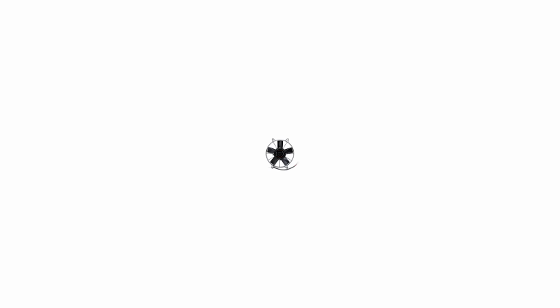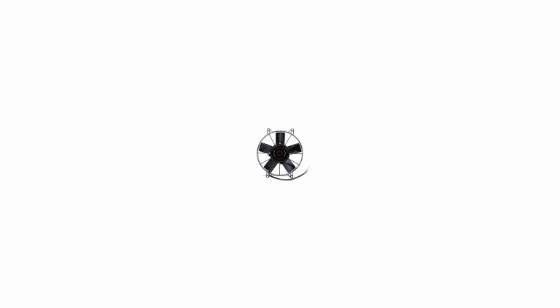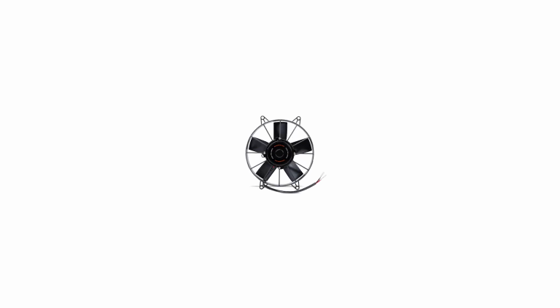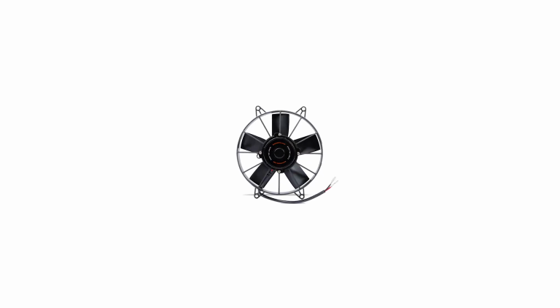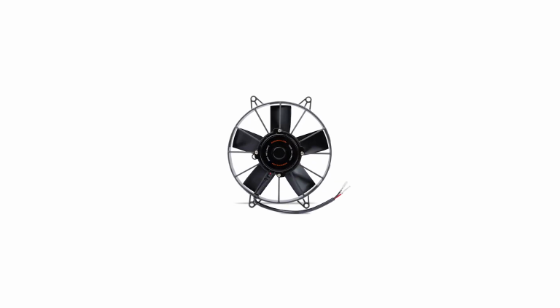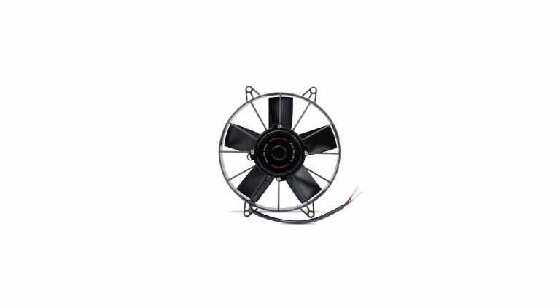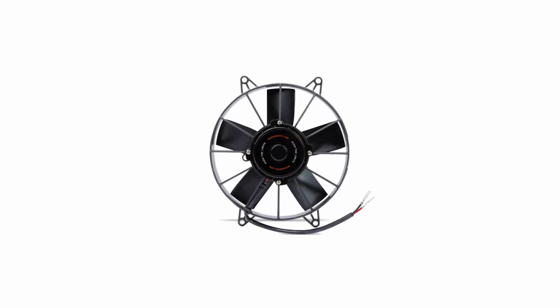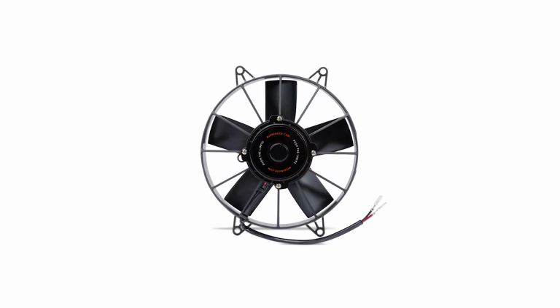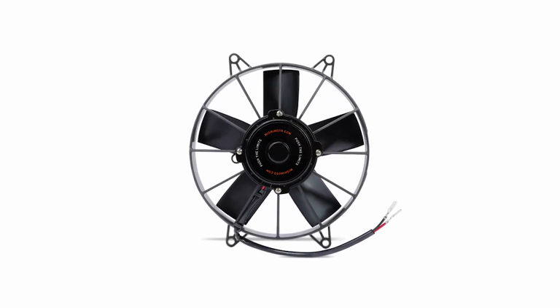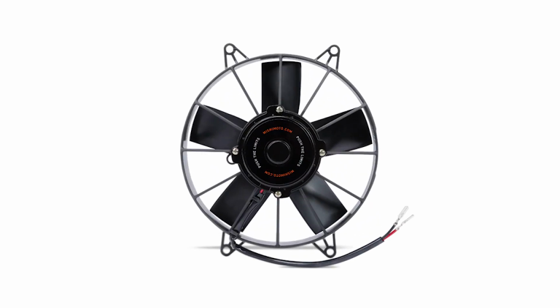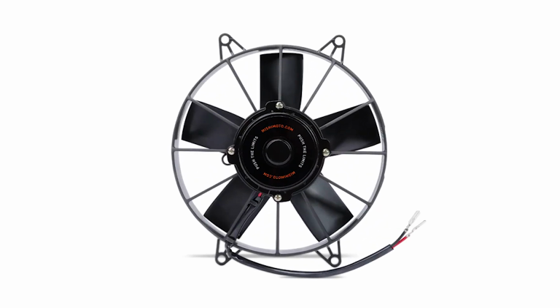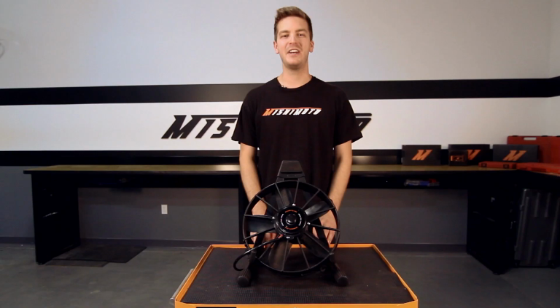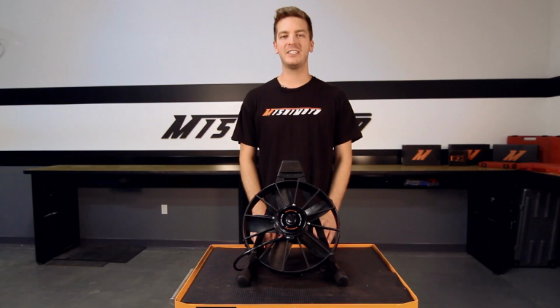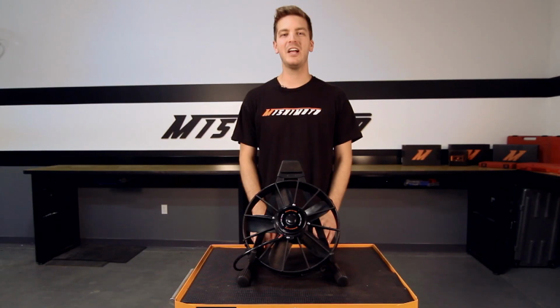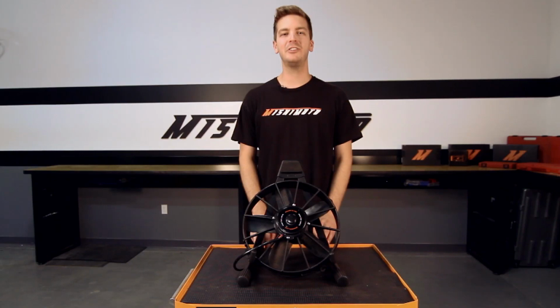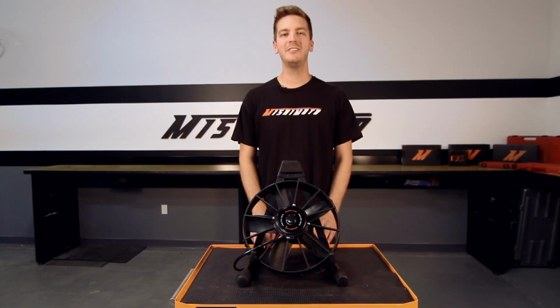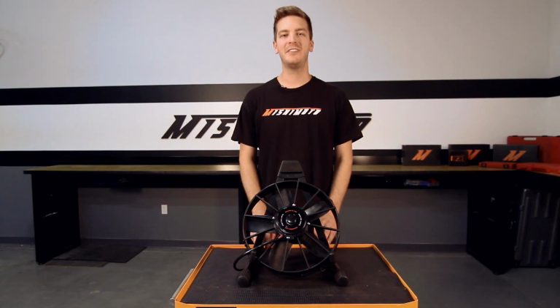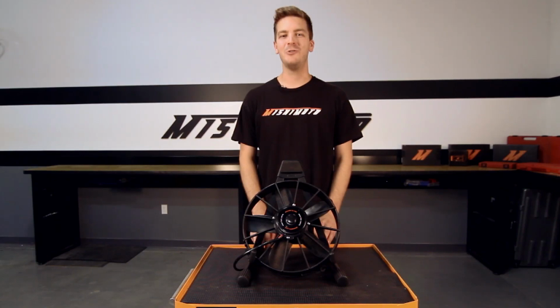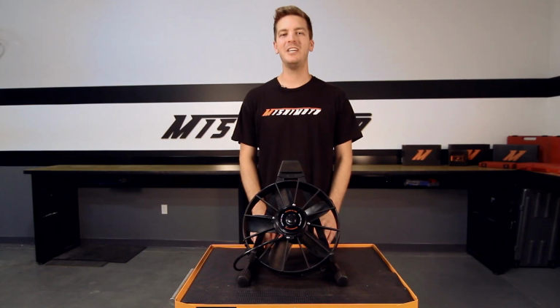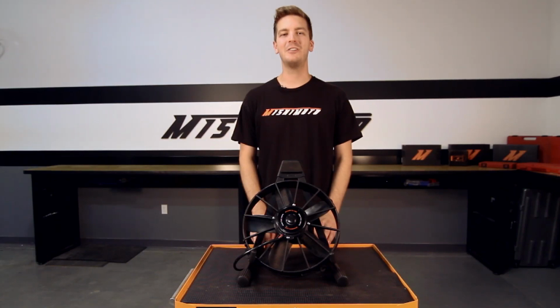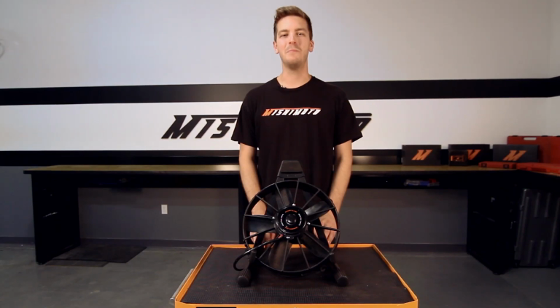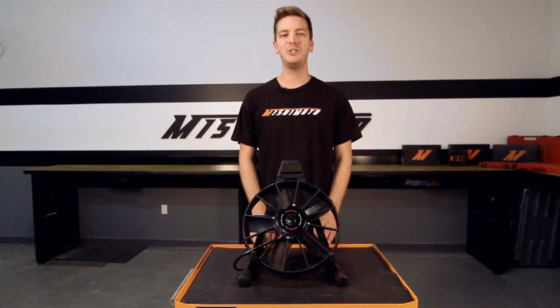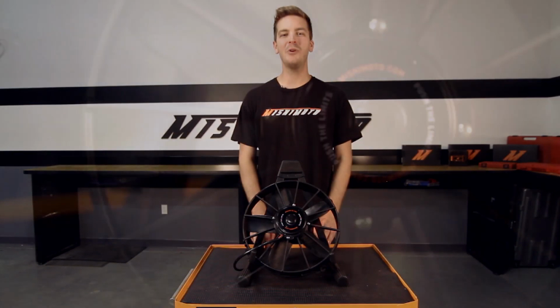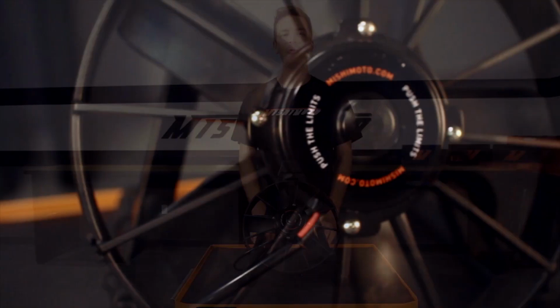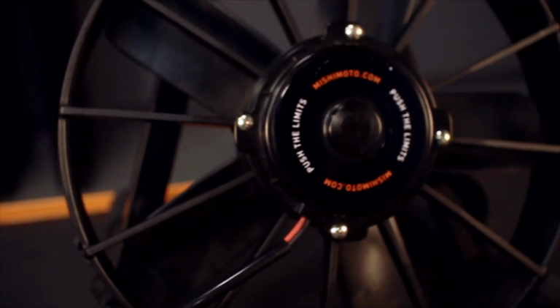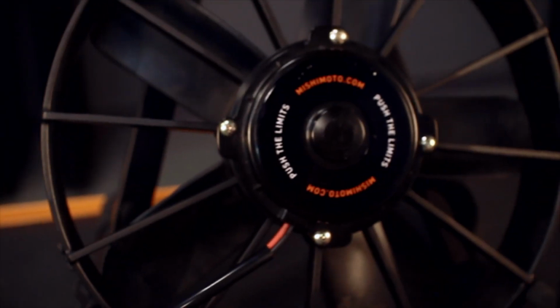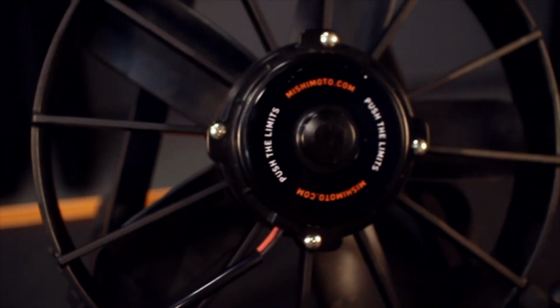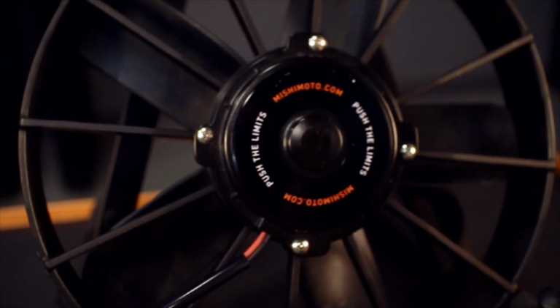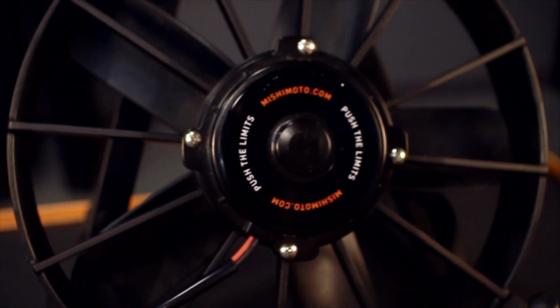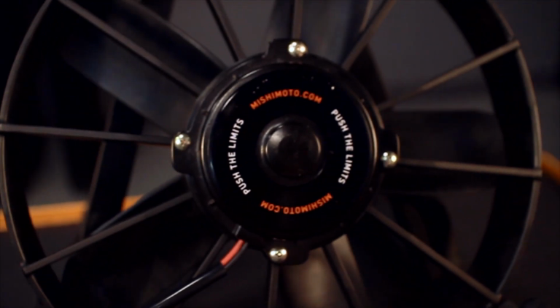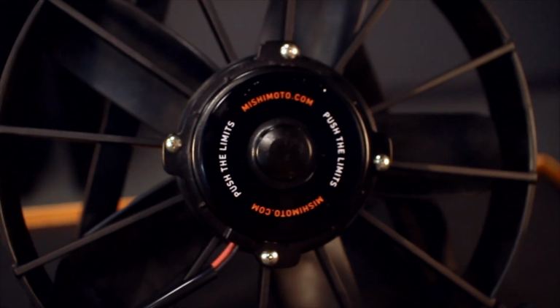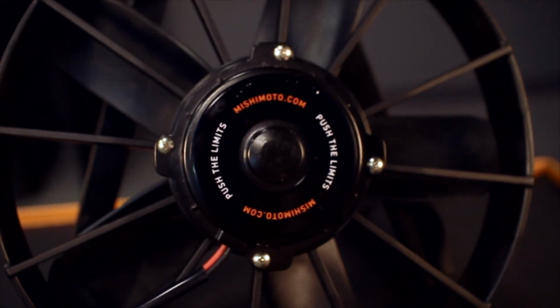If you want to take your vehicle's cooling to the next level, then you need the Mishimoto Raceline High Flow Fan.